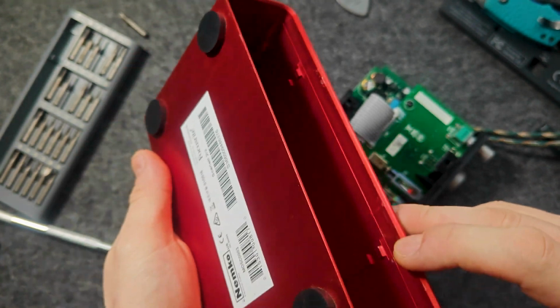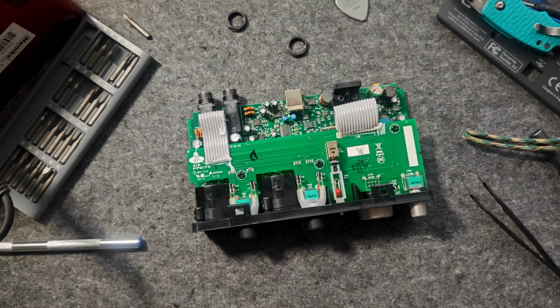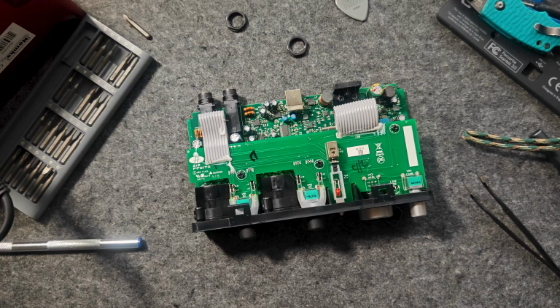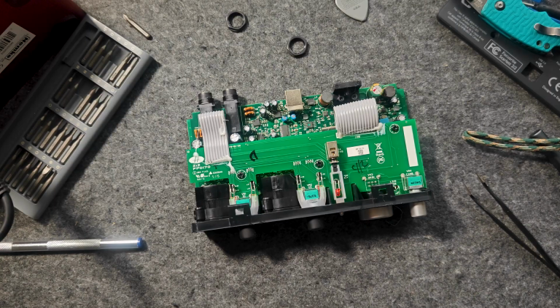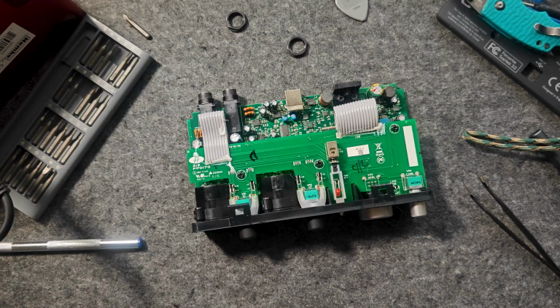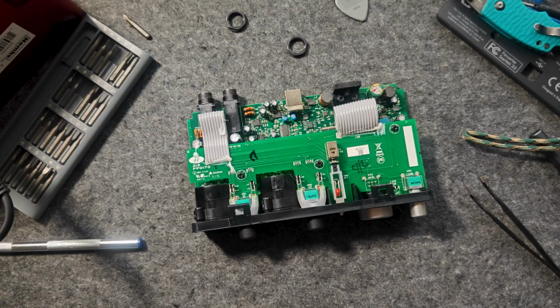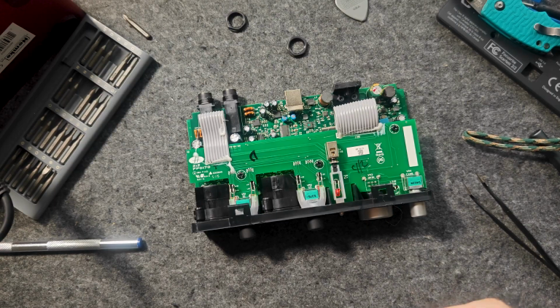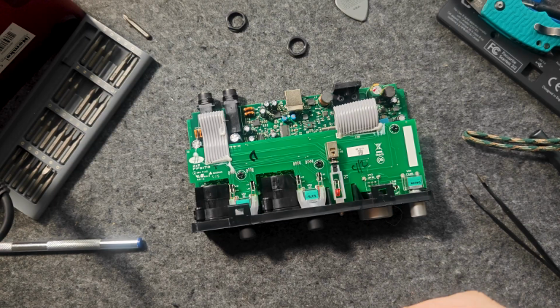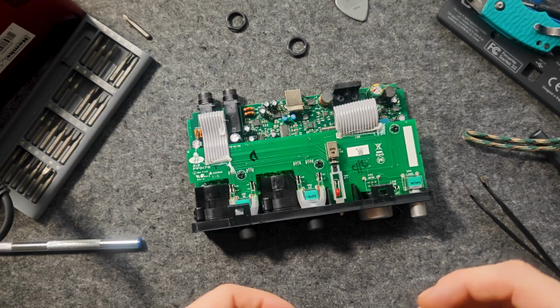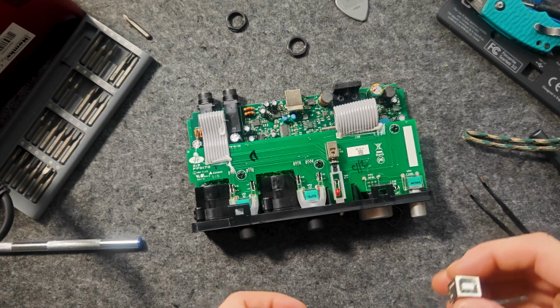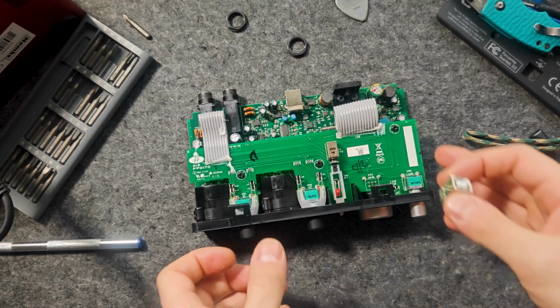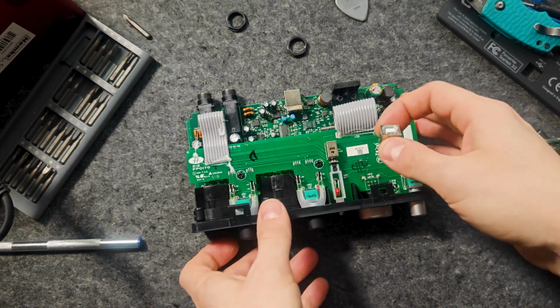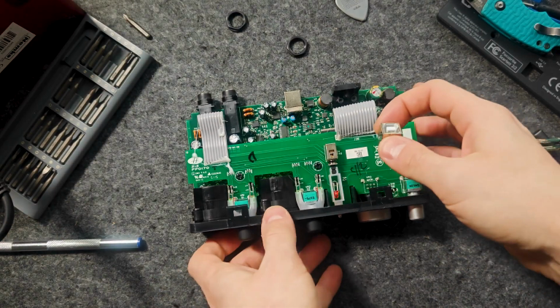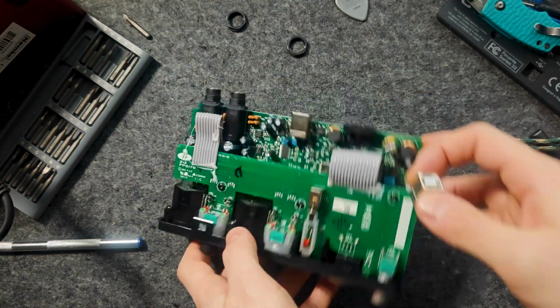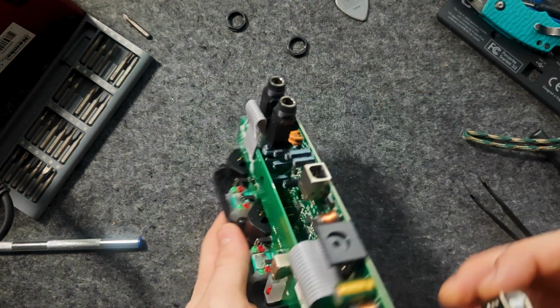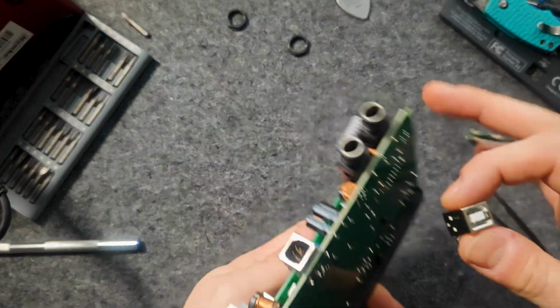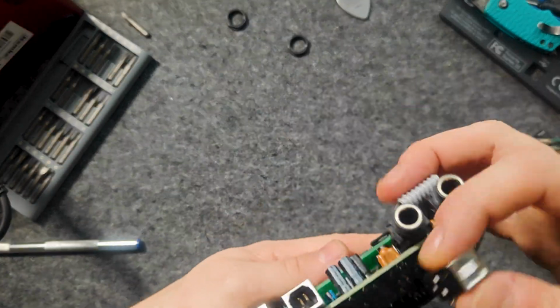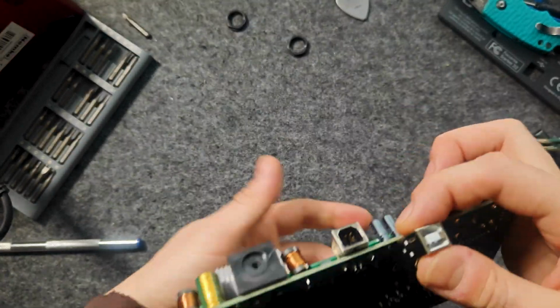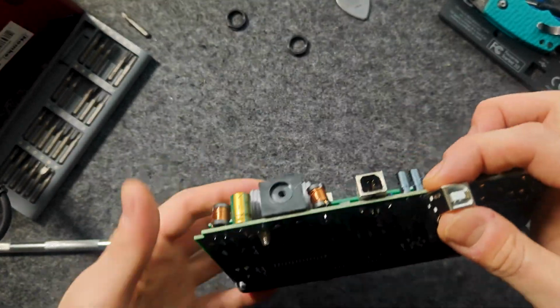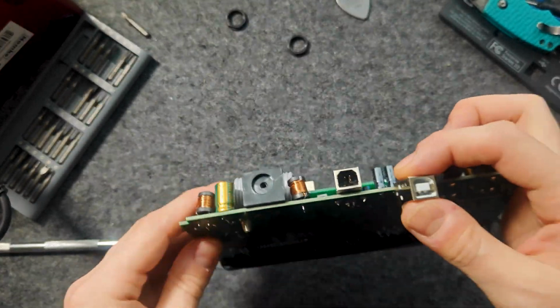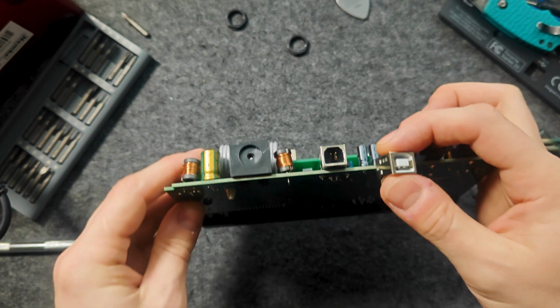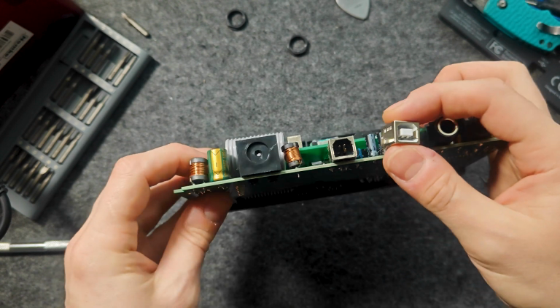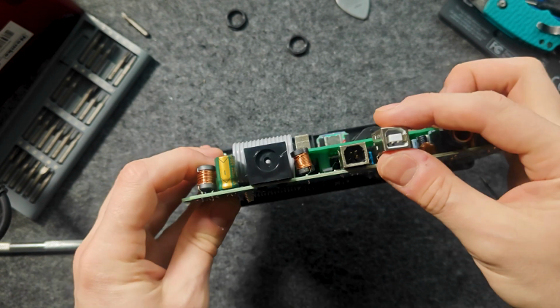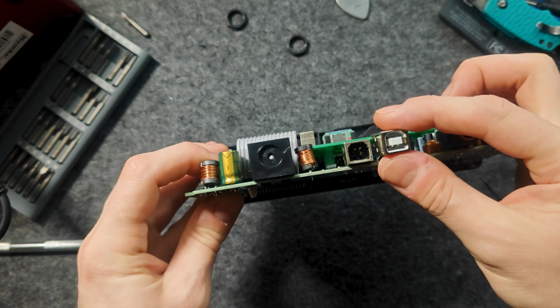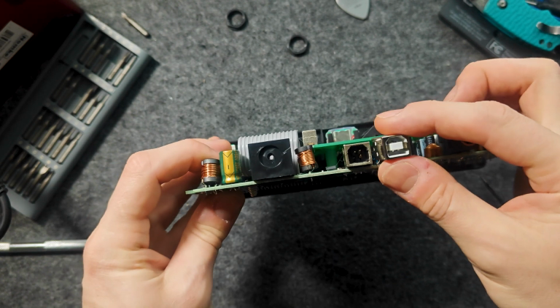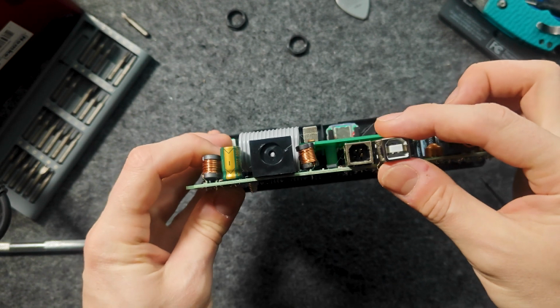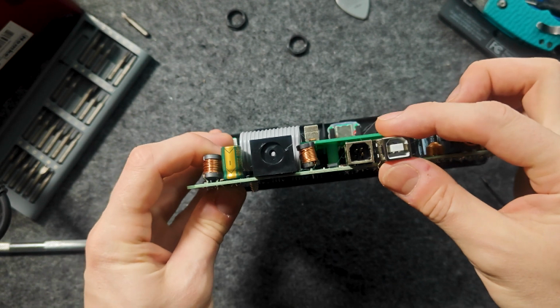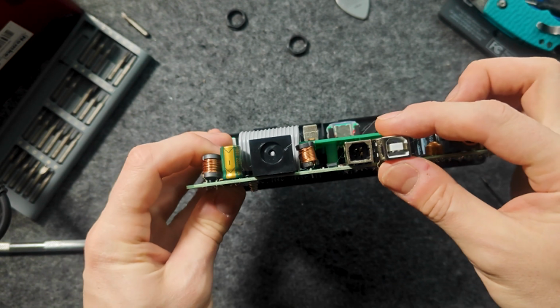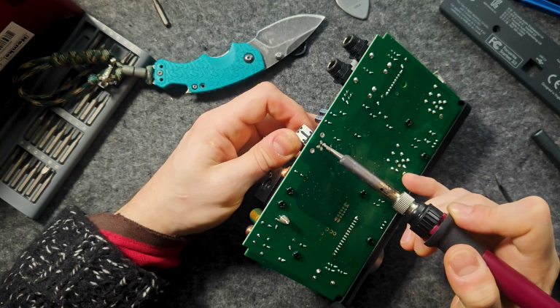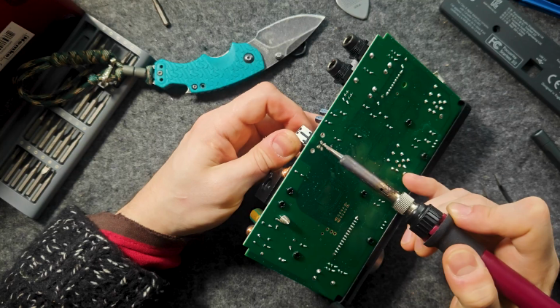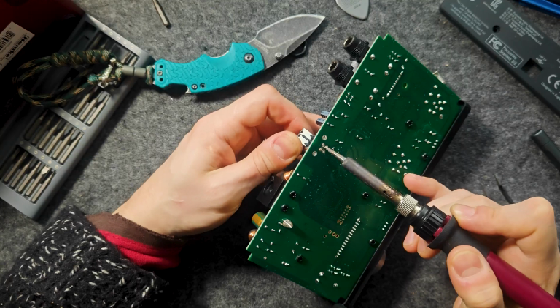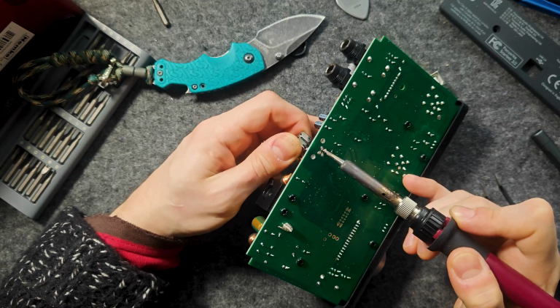Having removed the board, we unsoldered the connector and replaced it with a pre-prepared one.